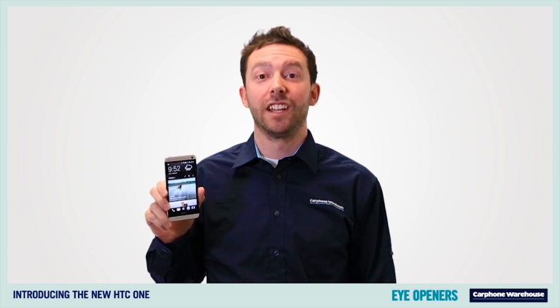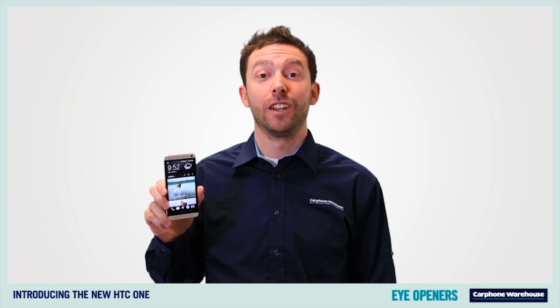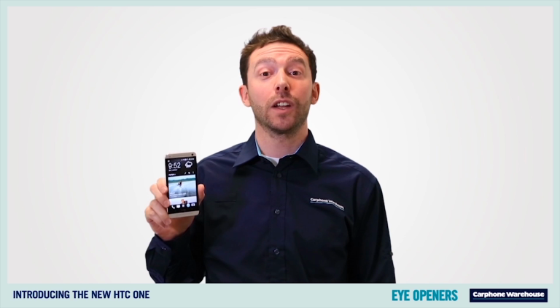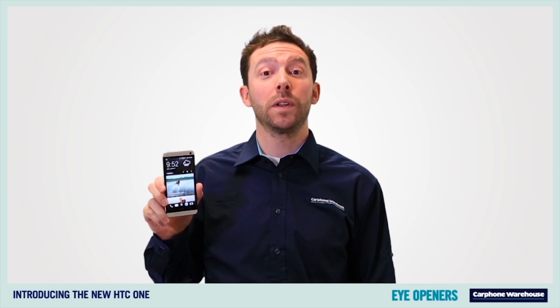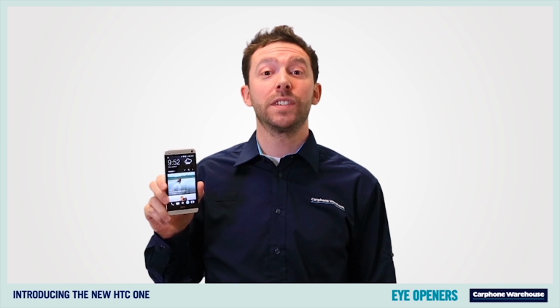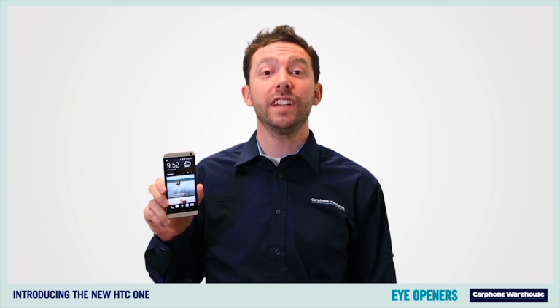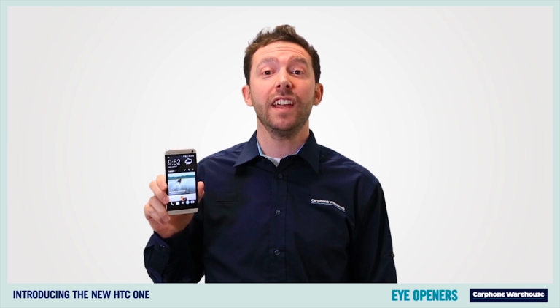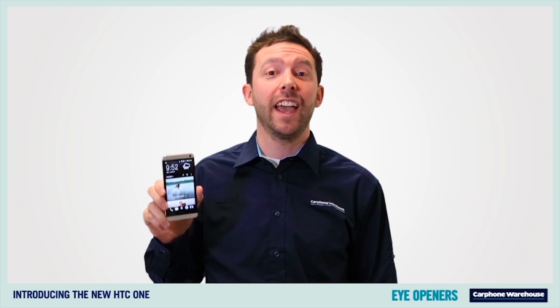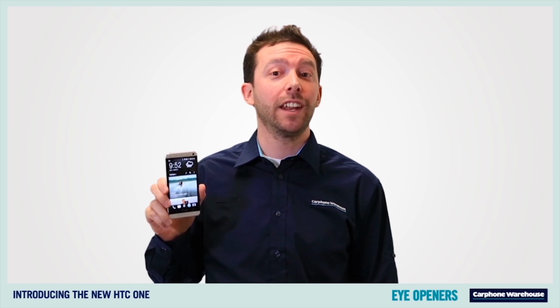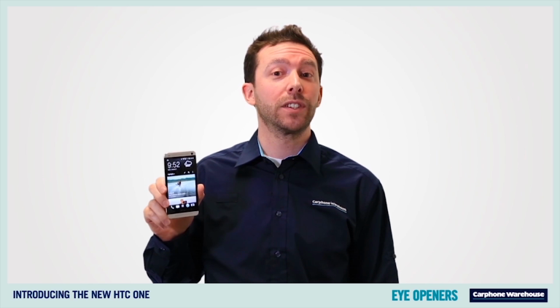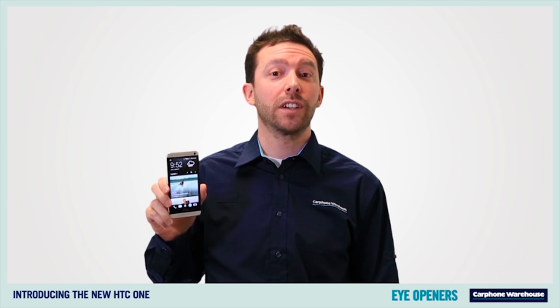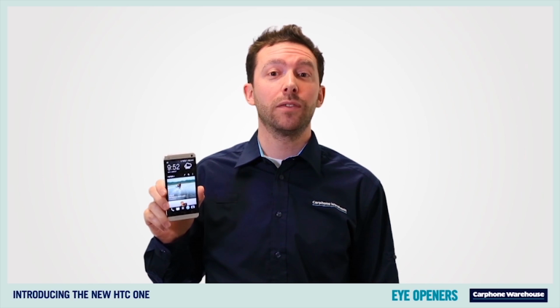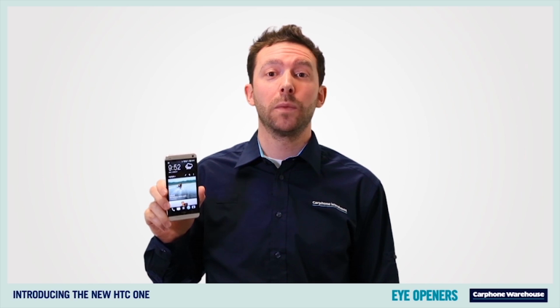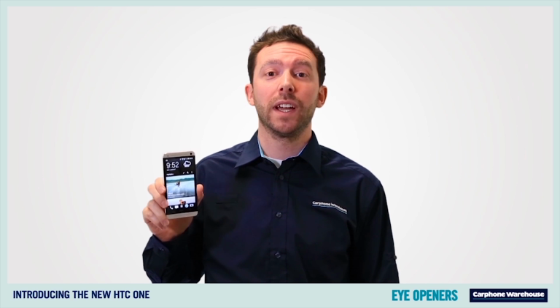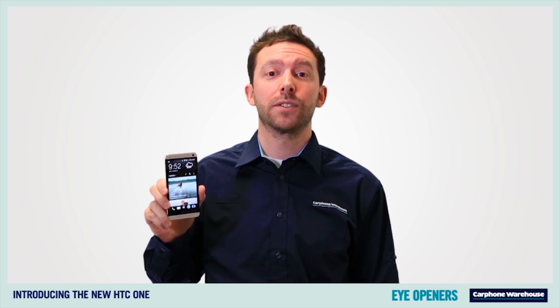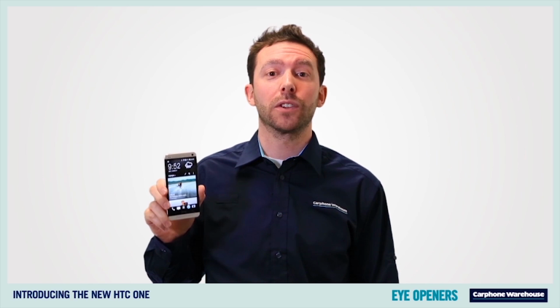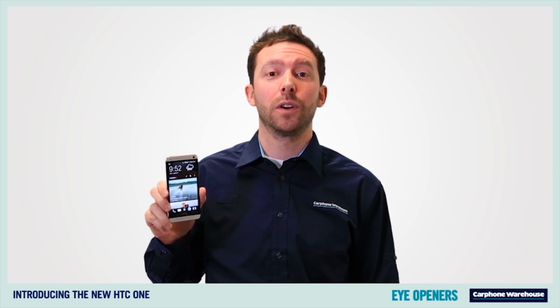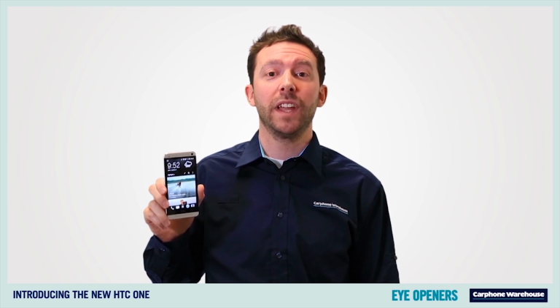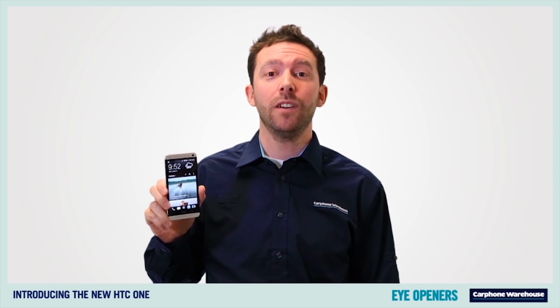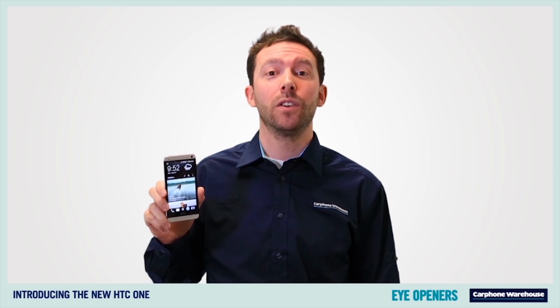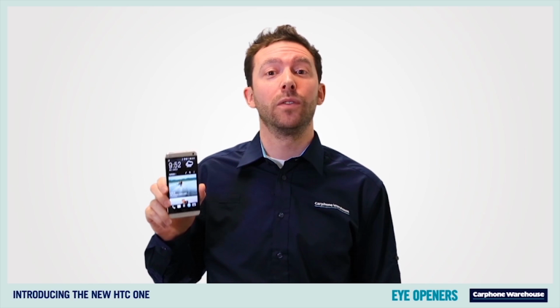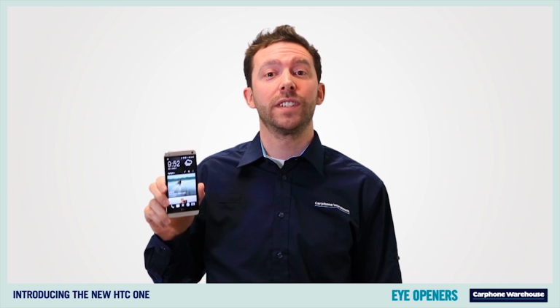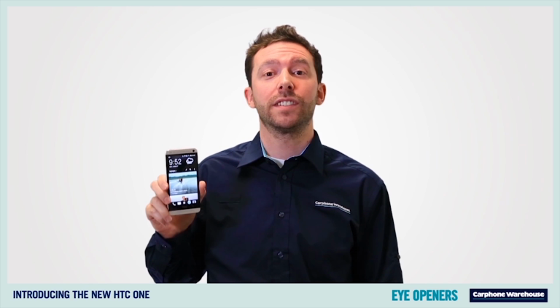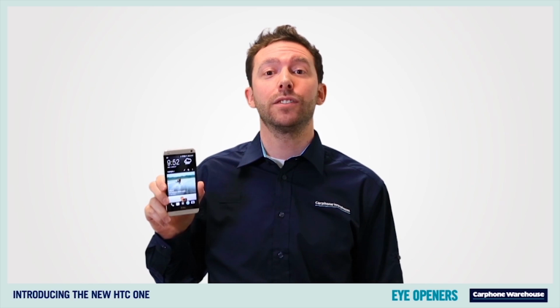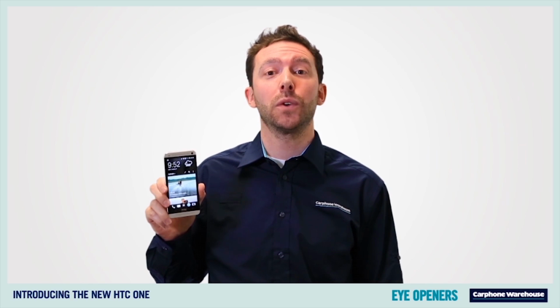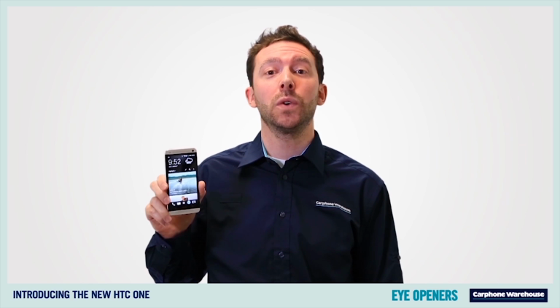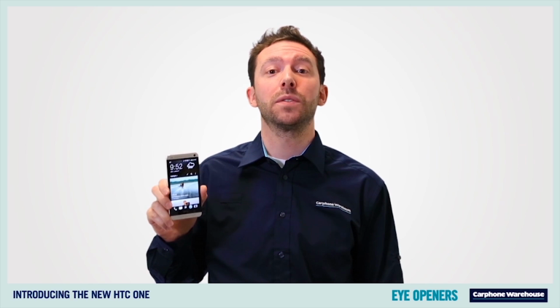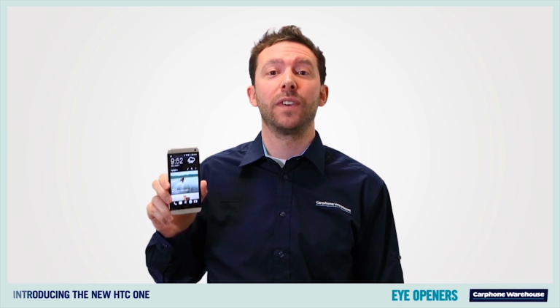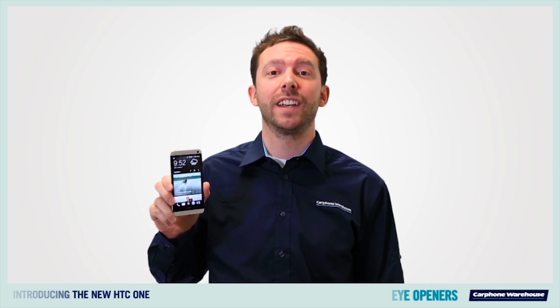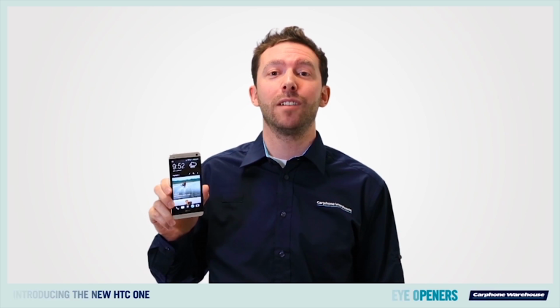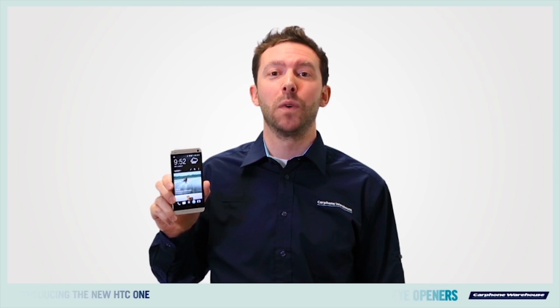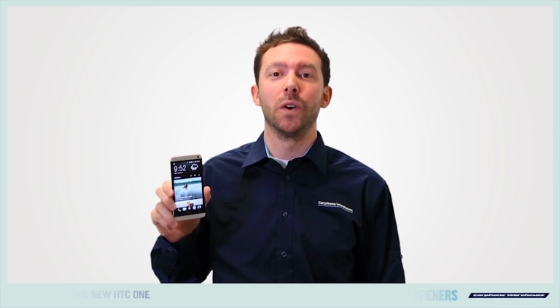Like what you've seen? Head over to CarphoneWarehouse.com now or visit us in store to find out more.